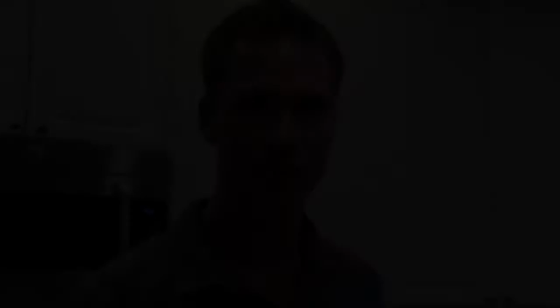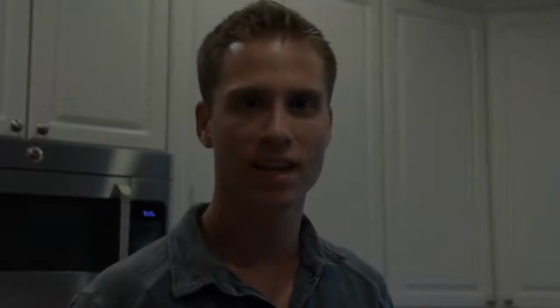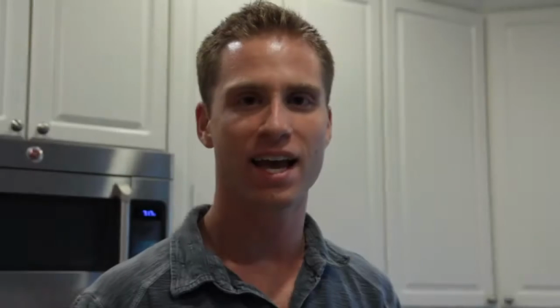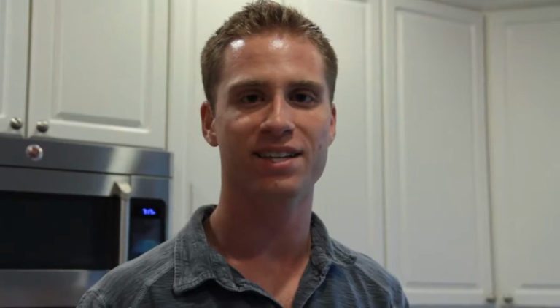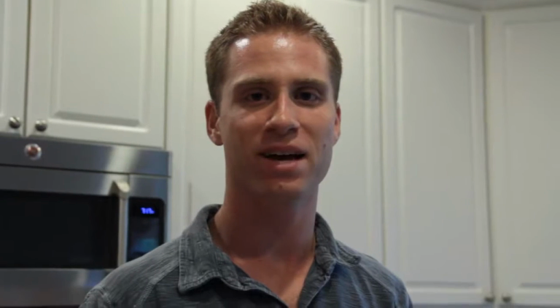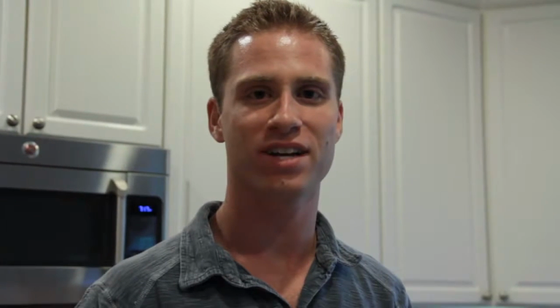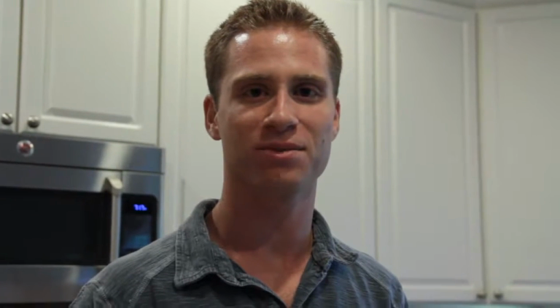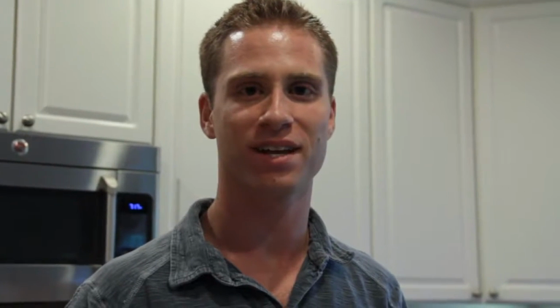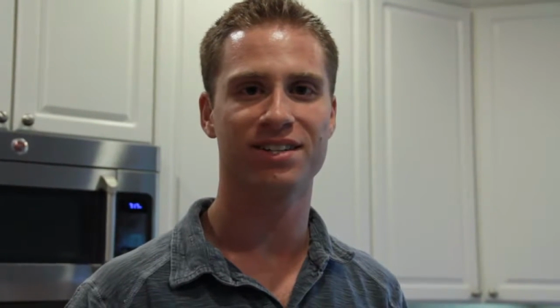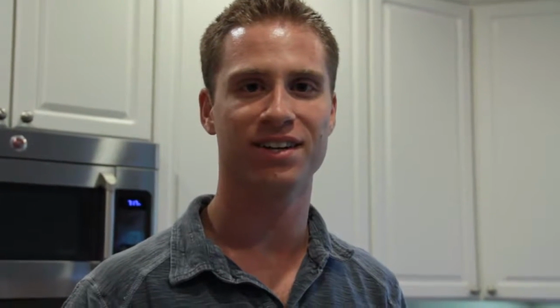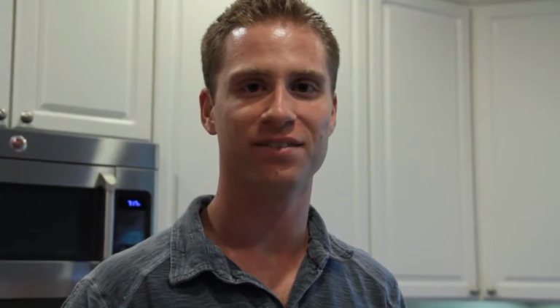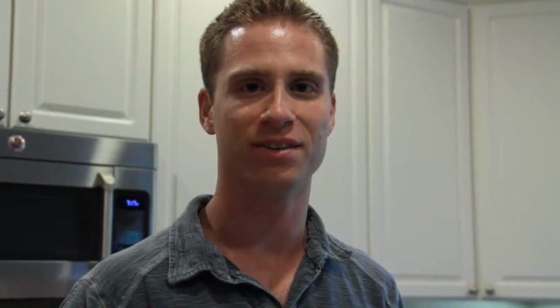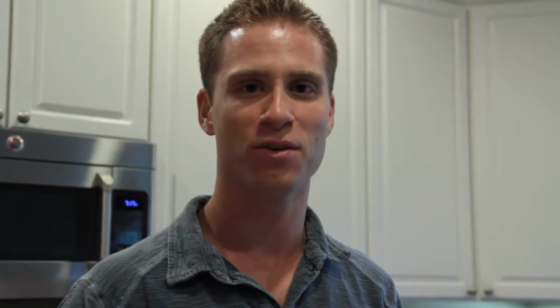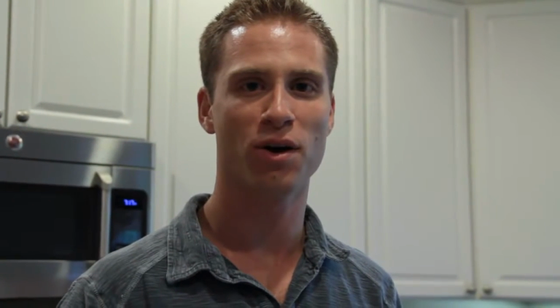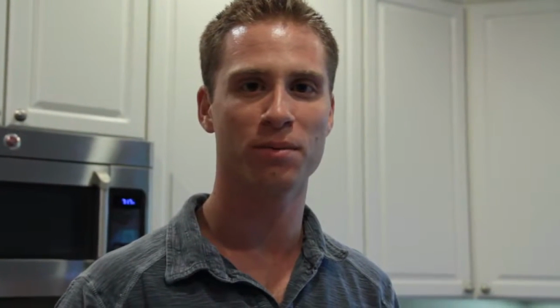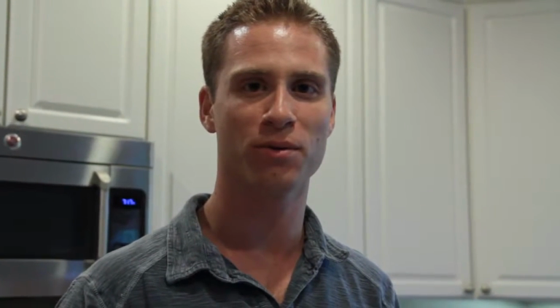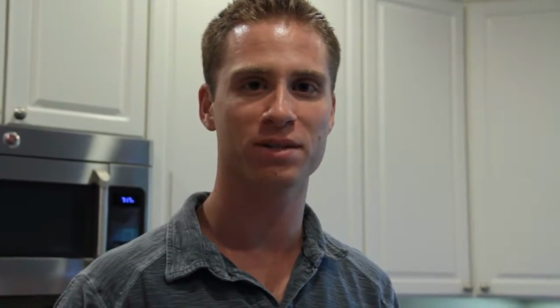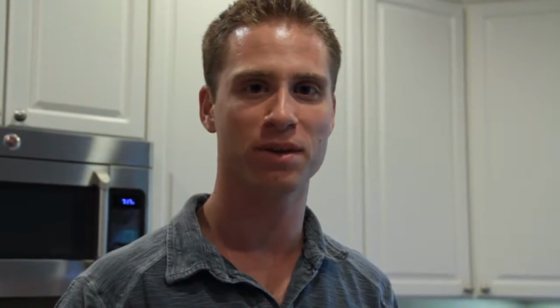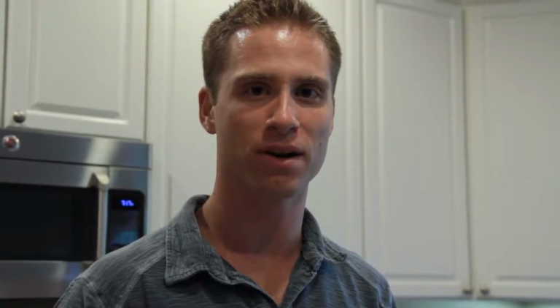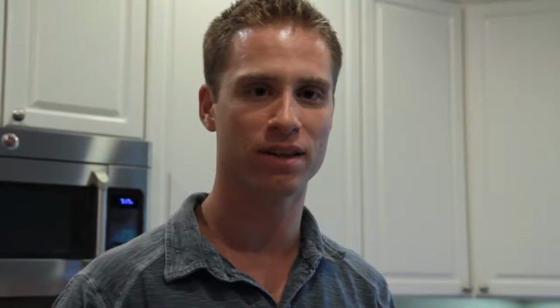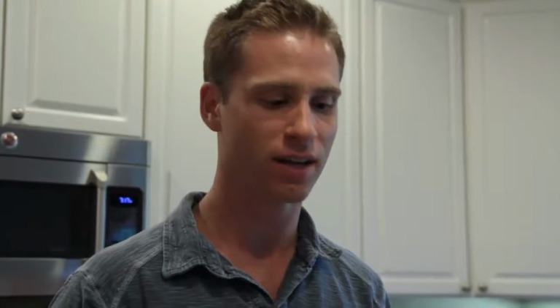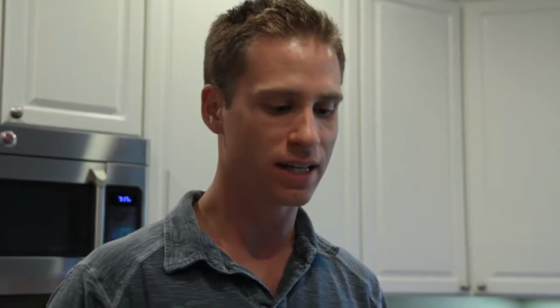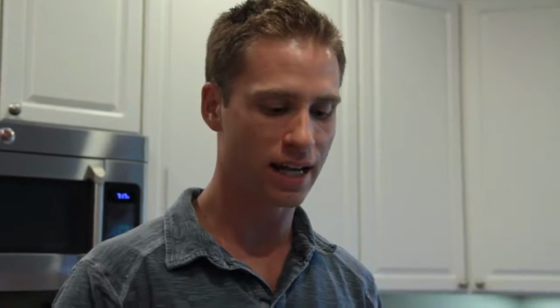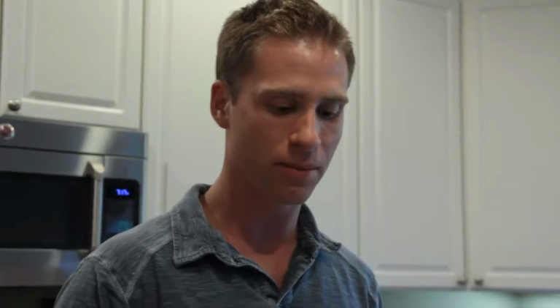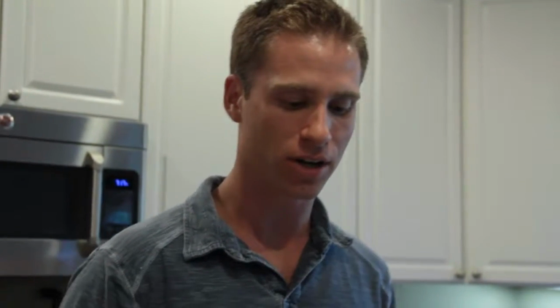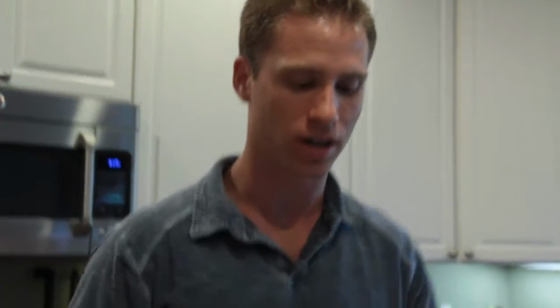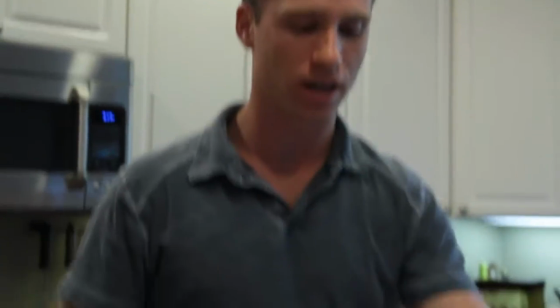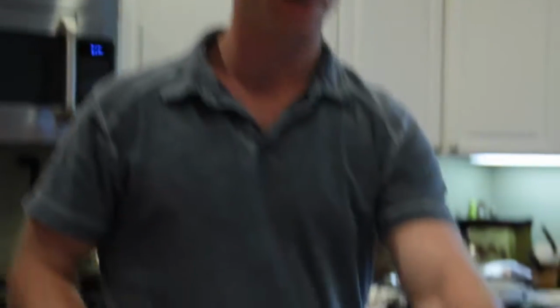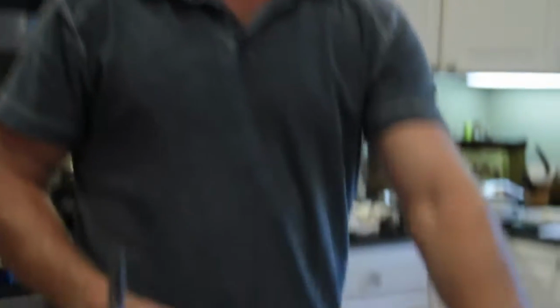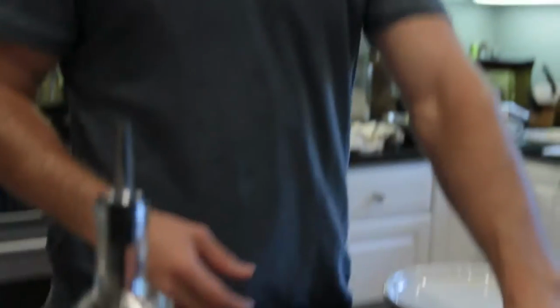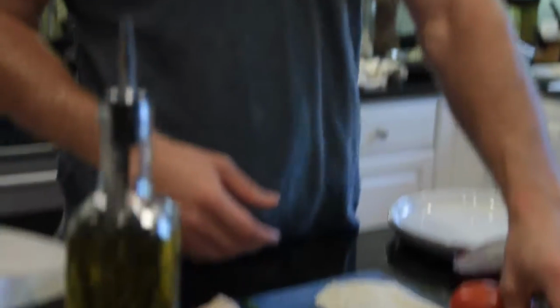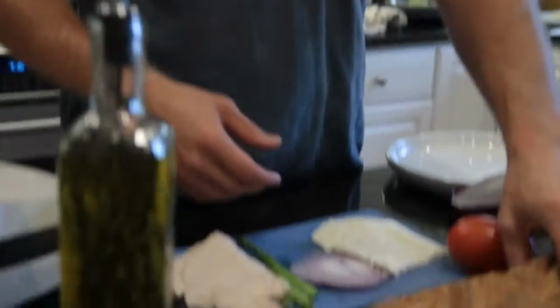Hey, it's Matt Johnson with Ontario Living. Welcome to the recipe of the month. Today I'm going to cook a panini sandwich.